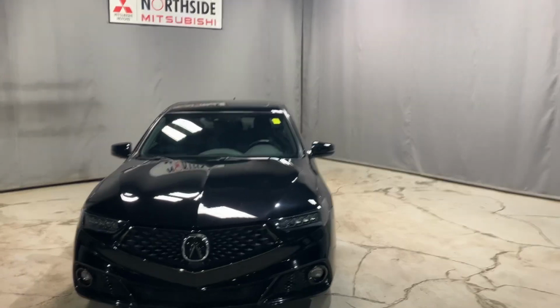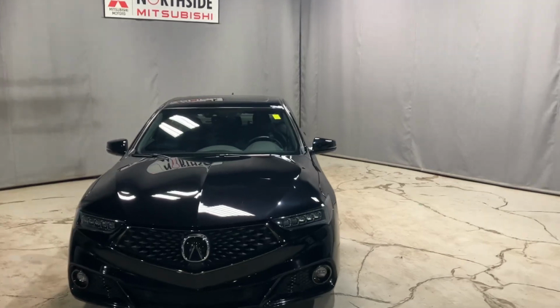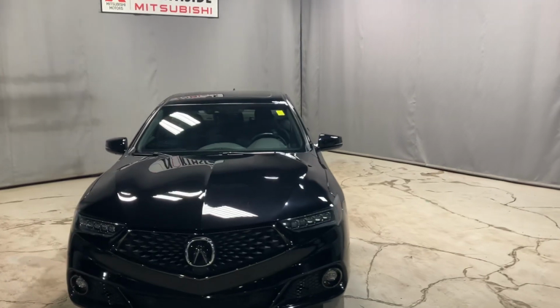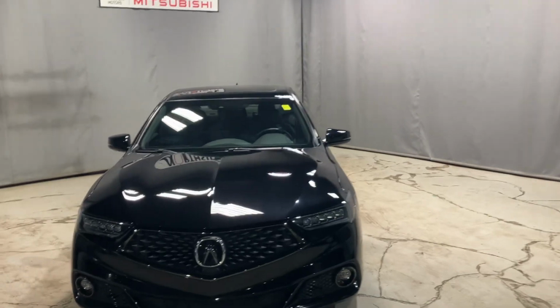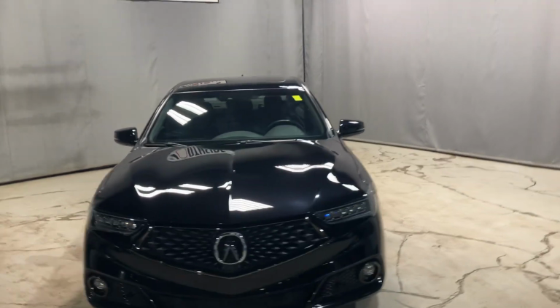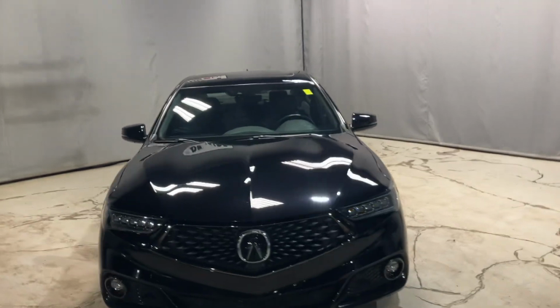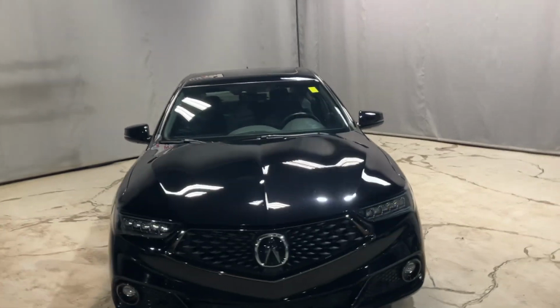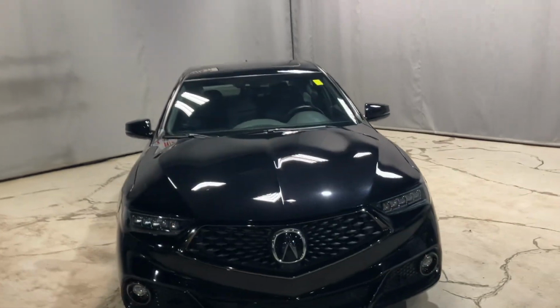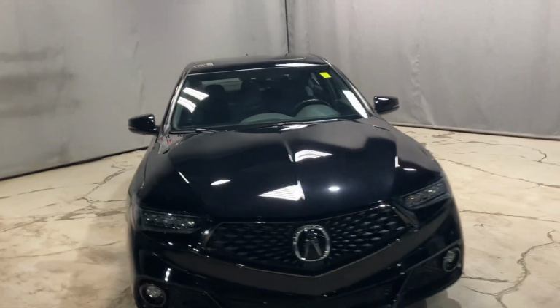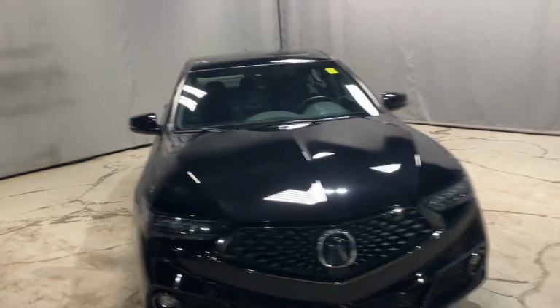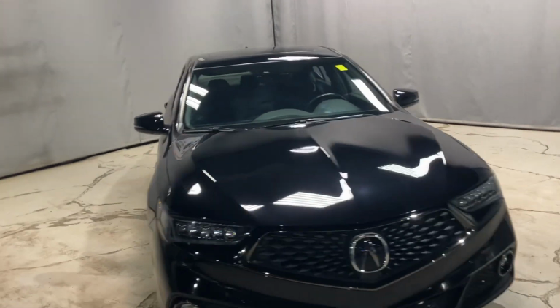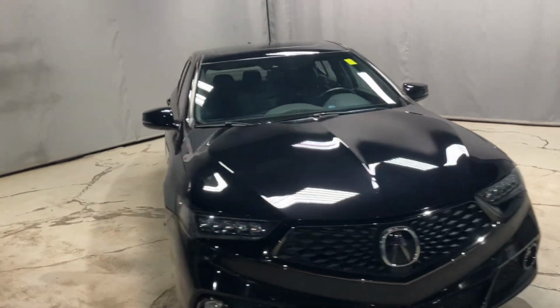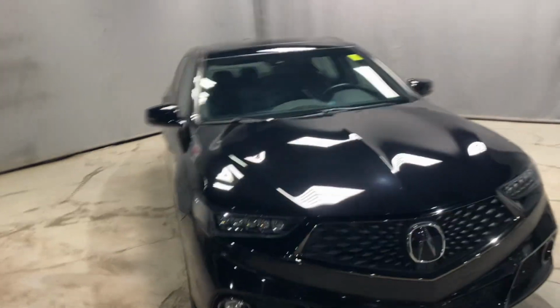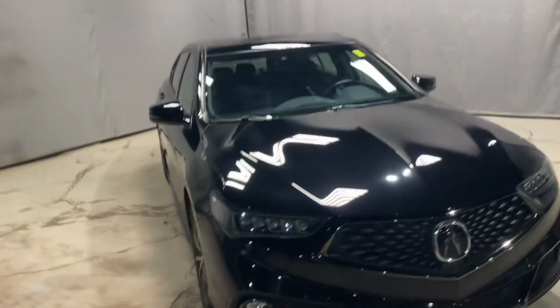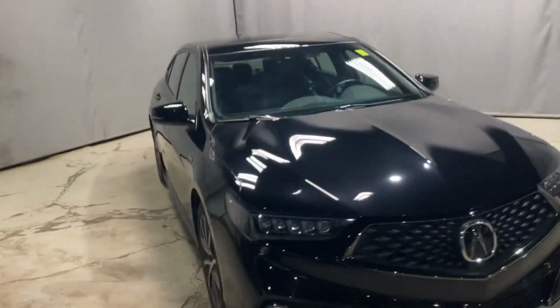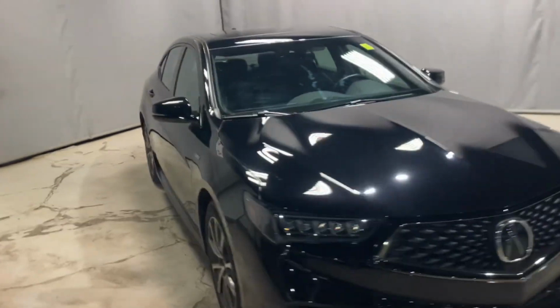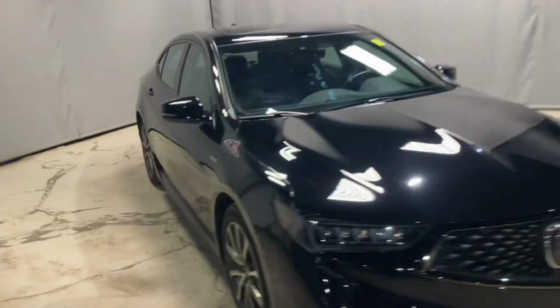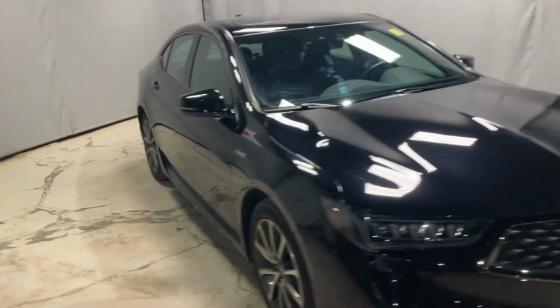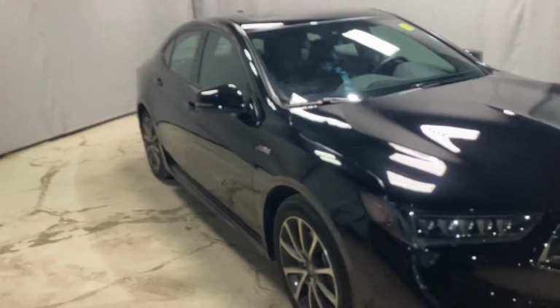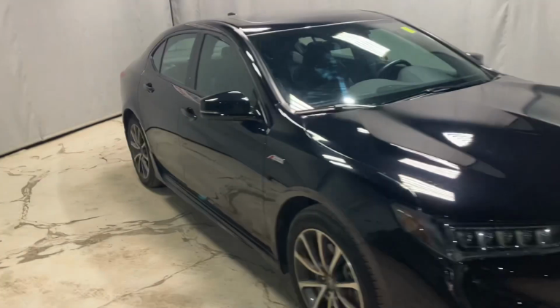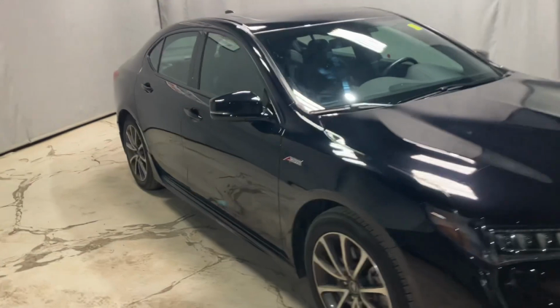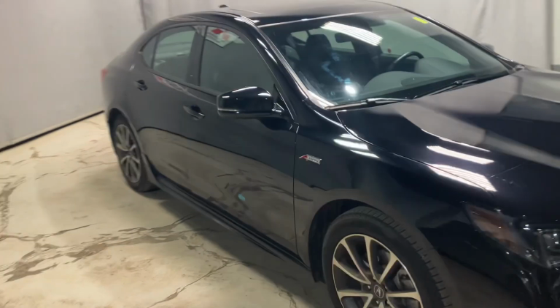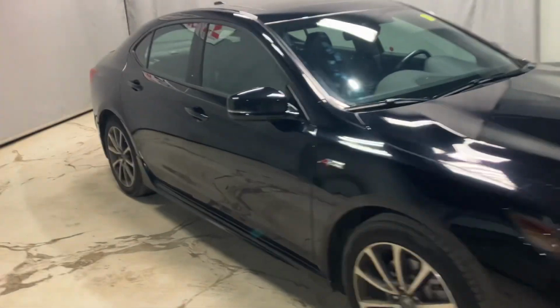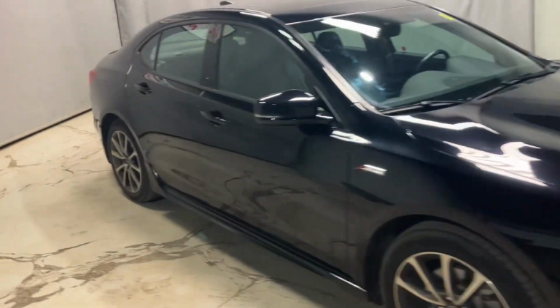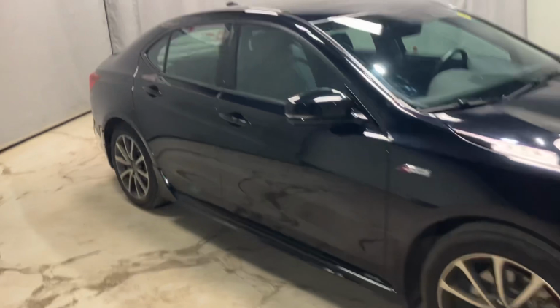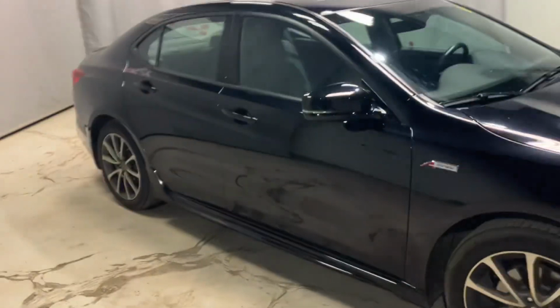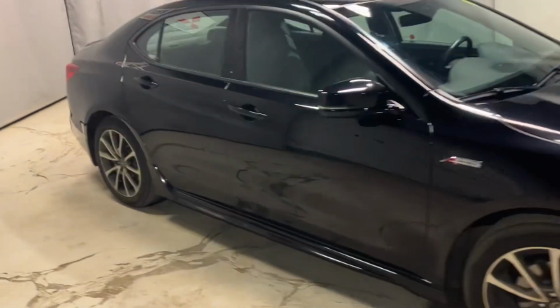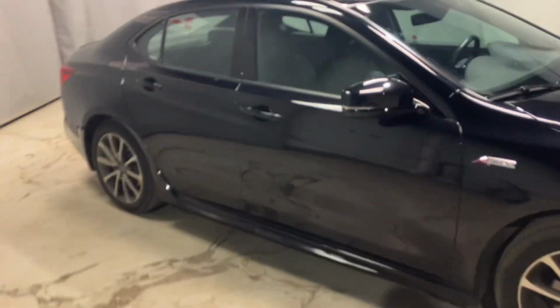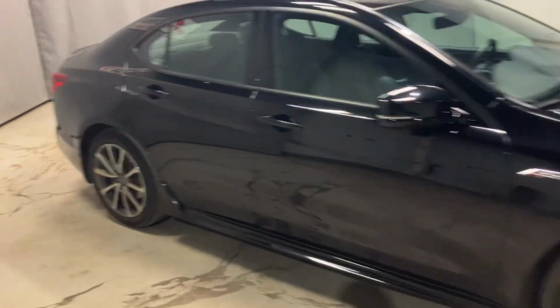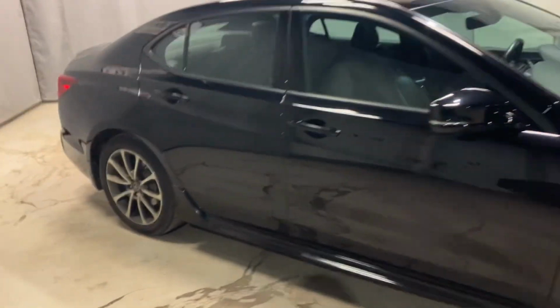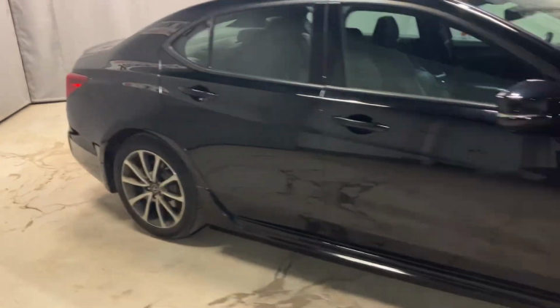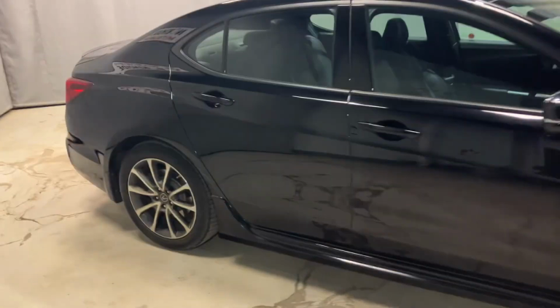Hello, Markel here from Northside Mitsubishi in Edmonton. I wanted to give you a better look at our 2020 Acura TLX.